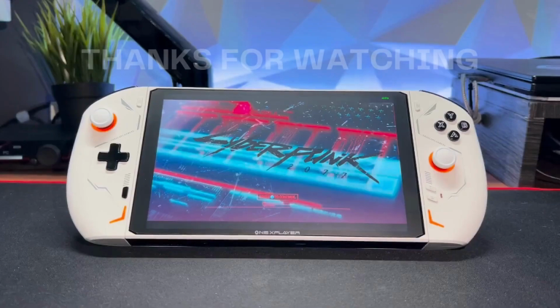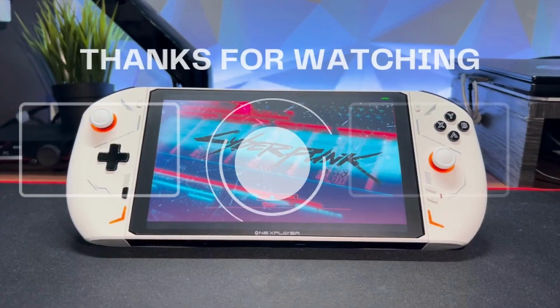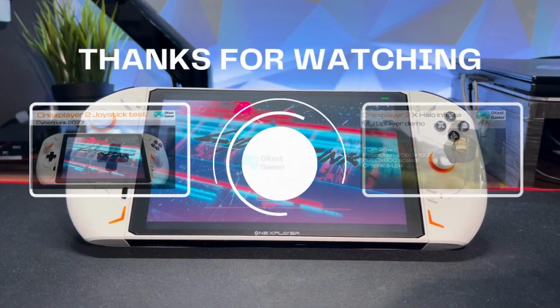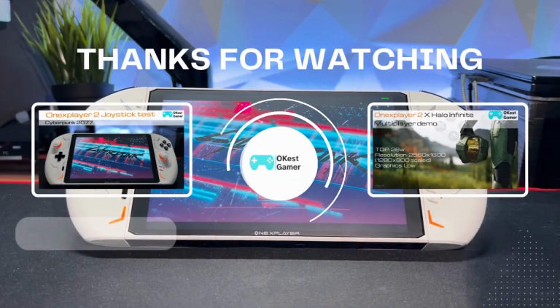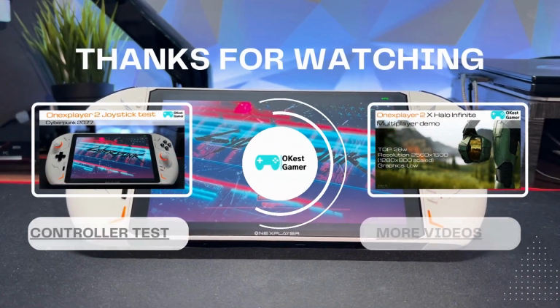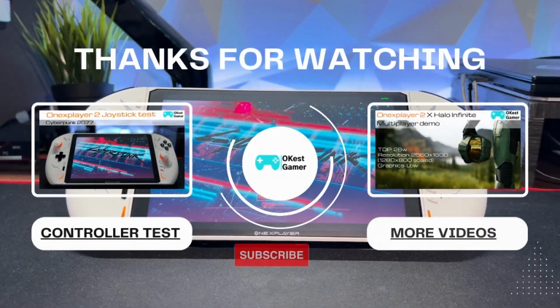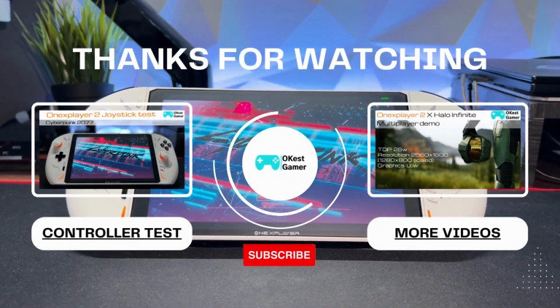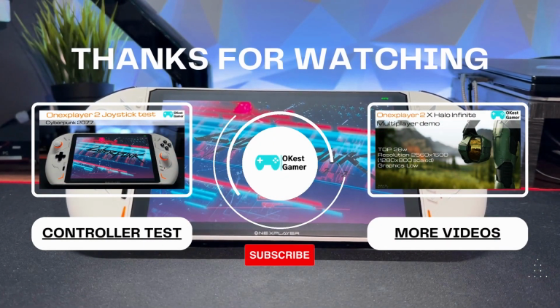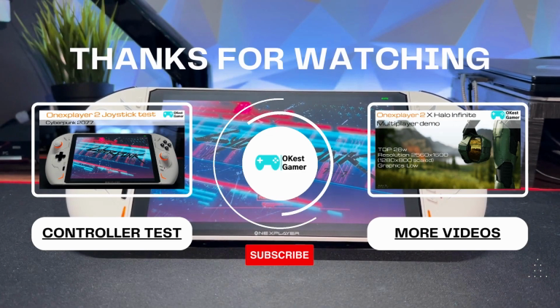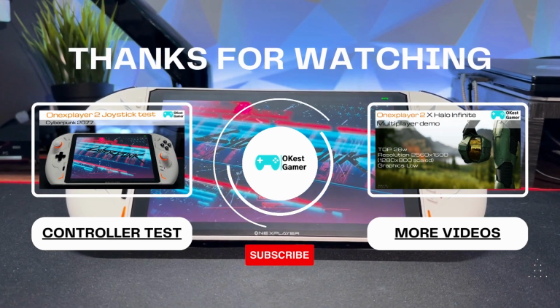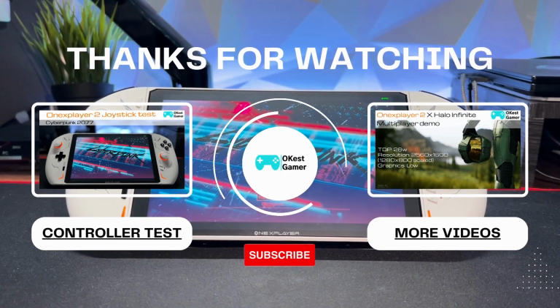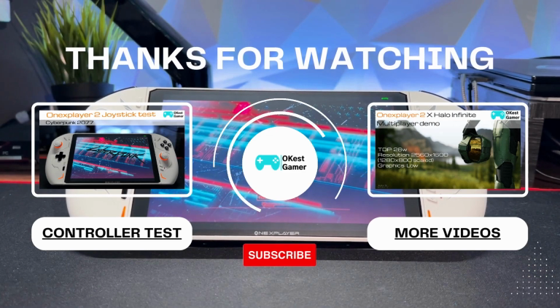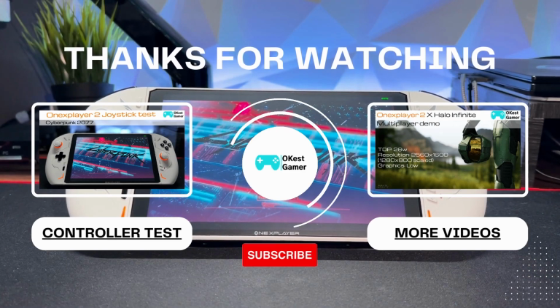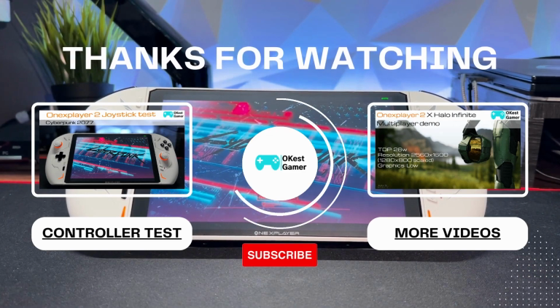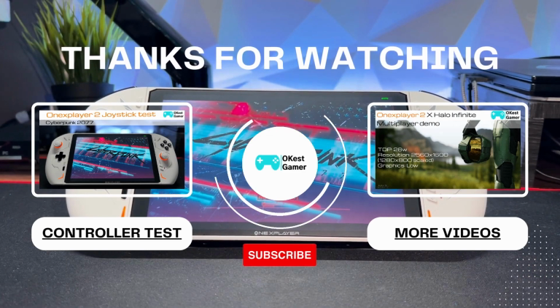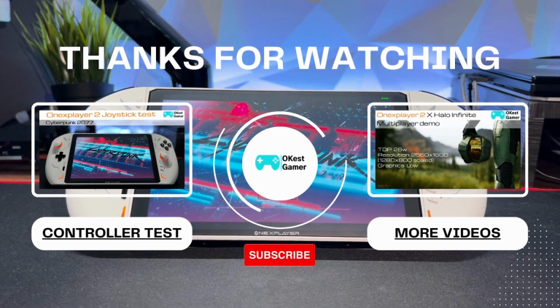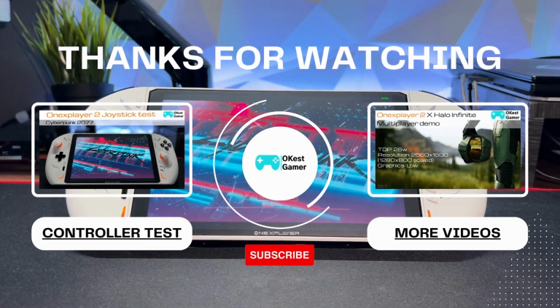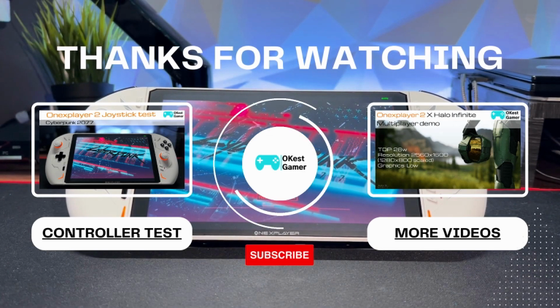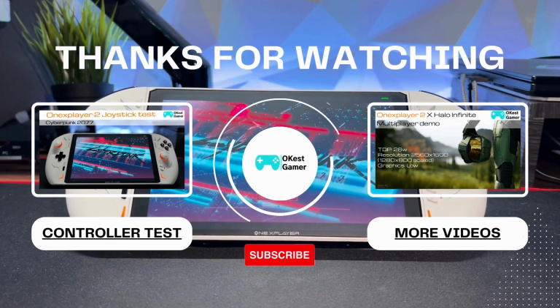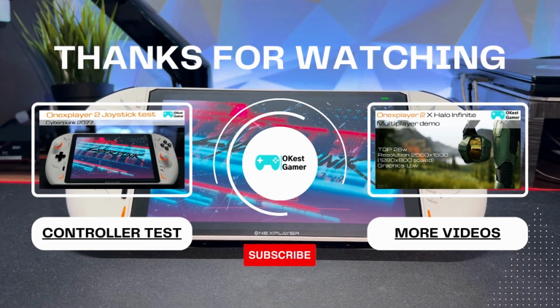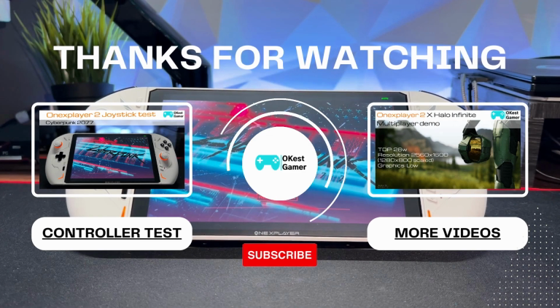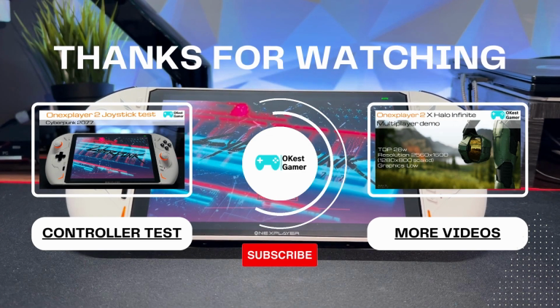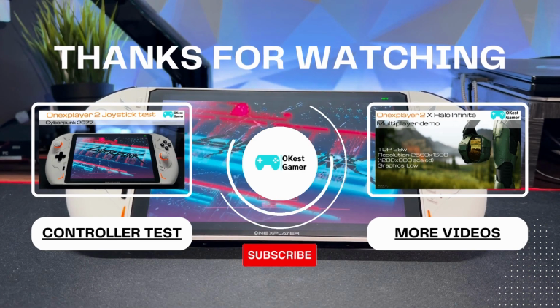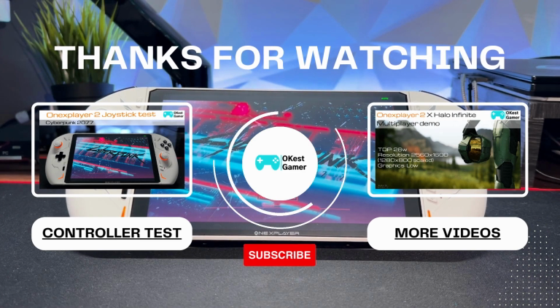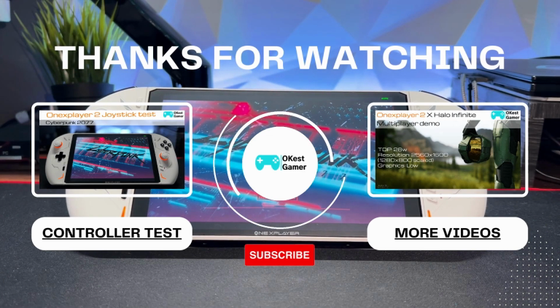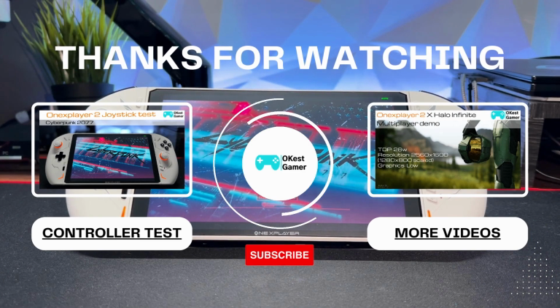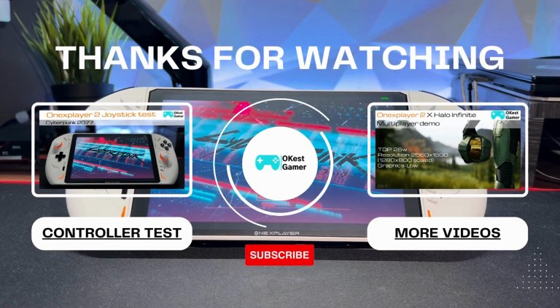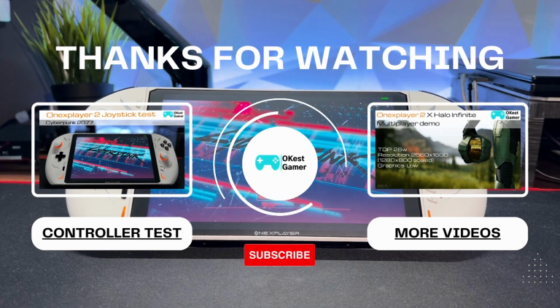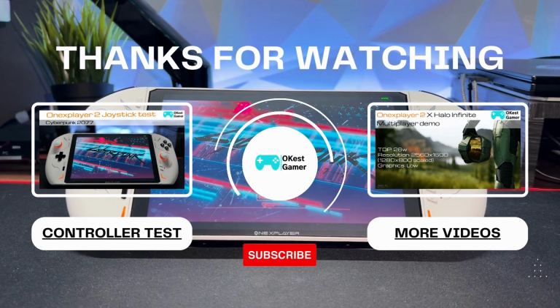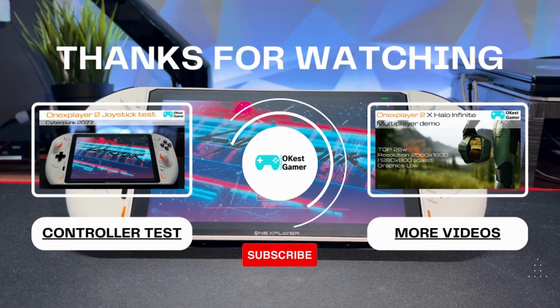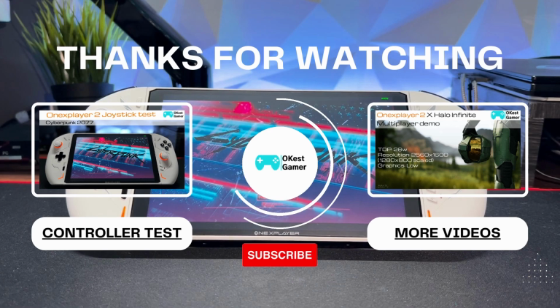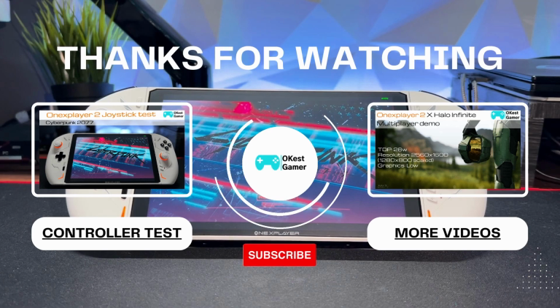I hope this video is helpful and if you want to be helpful leave me a like, subscribe, or maybe check out one of these other two videos. Thanks for watching.